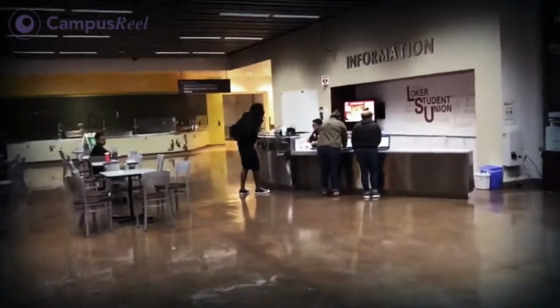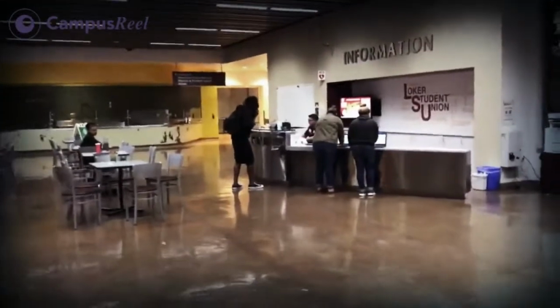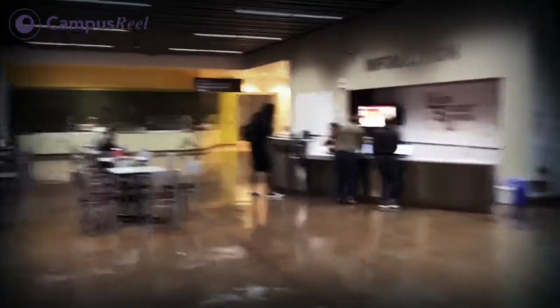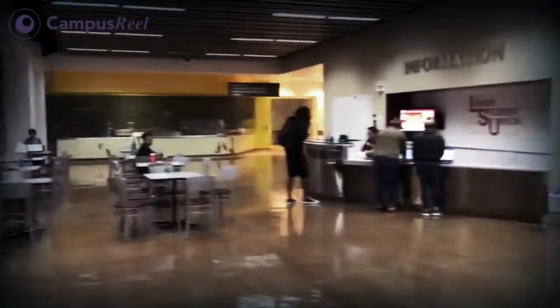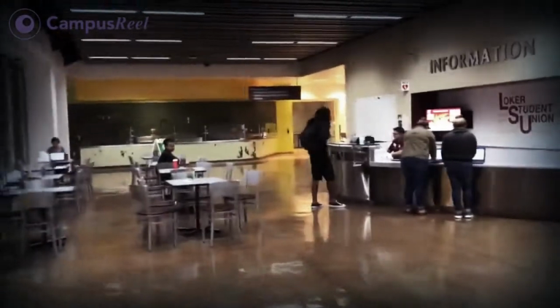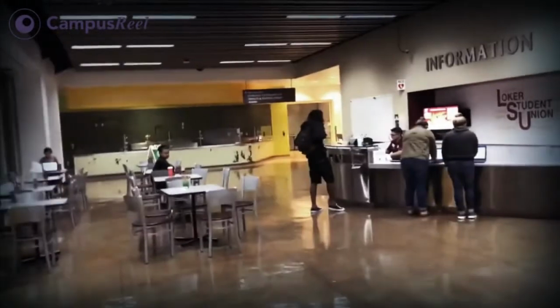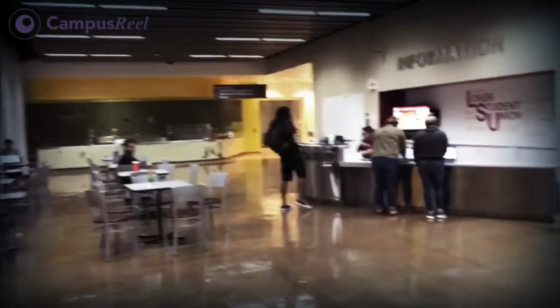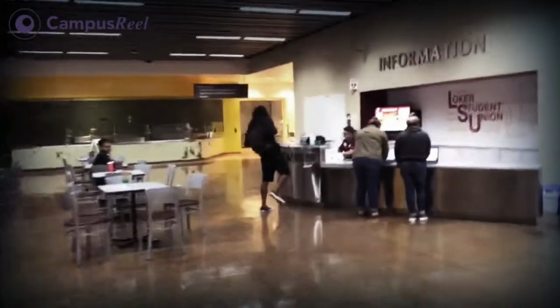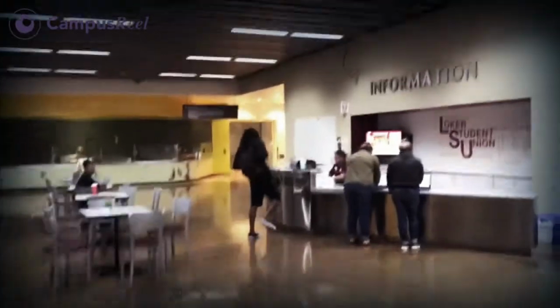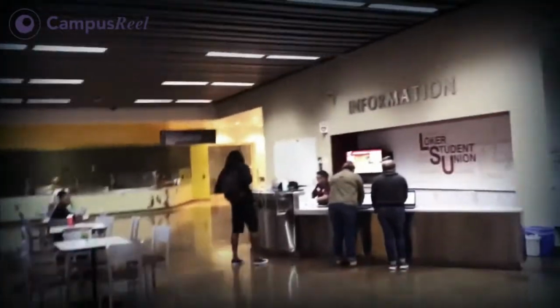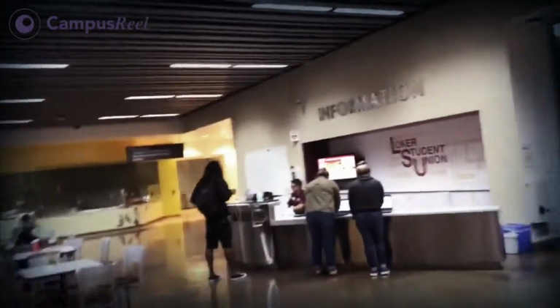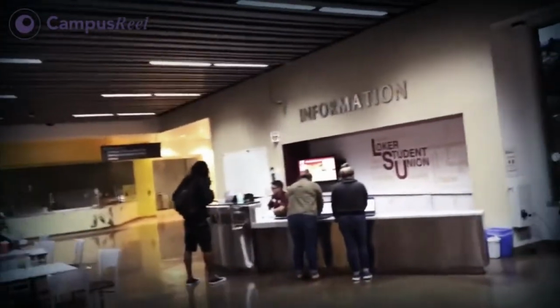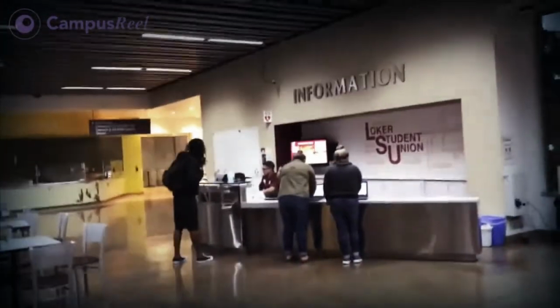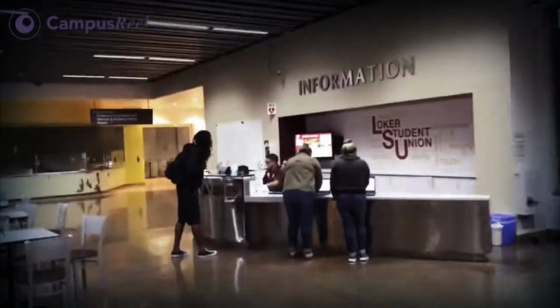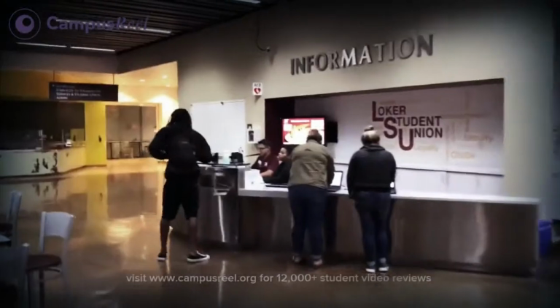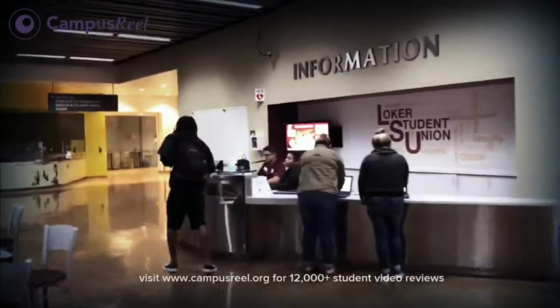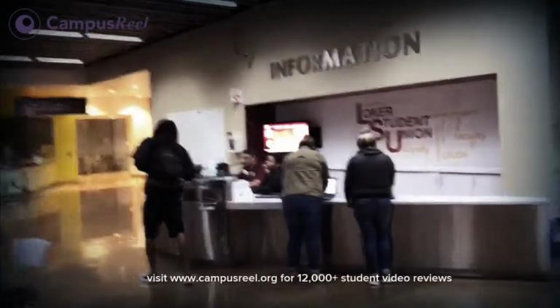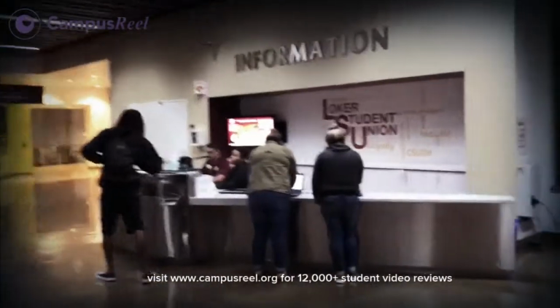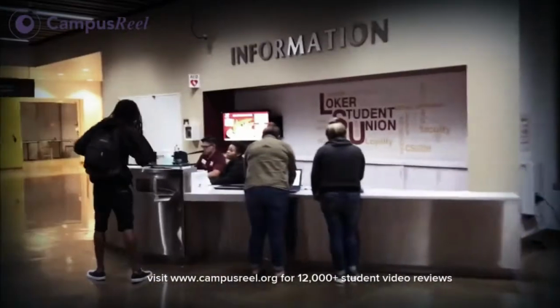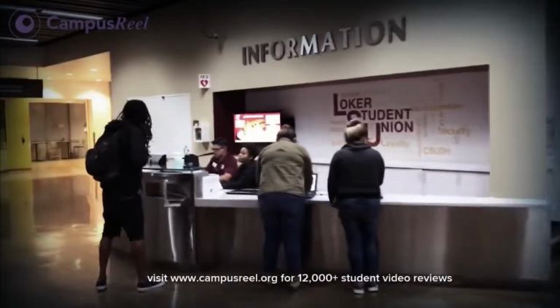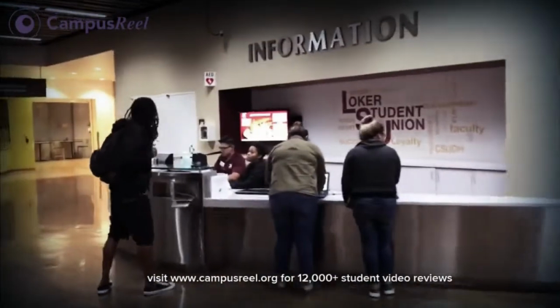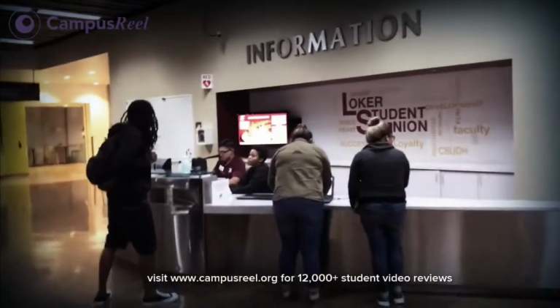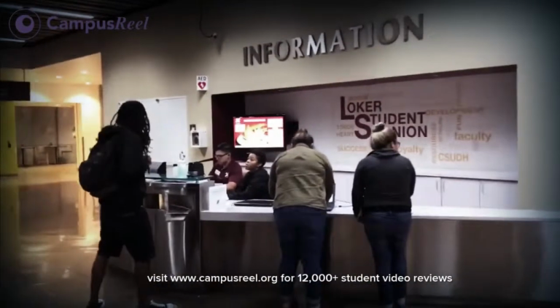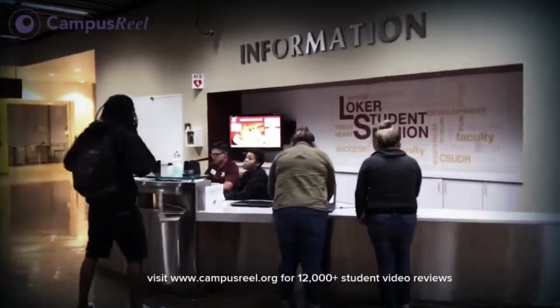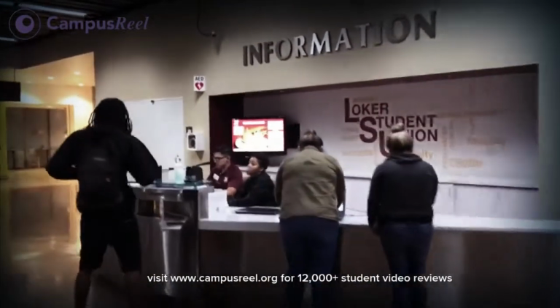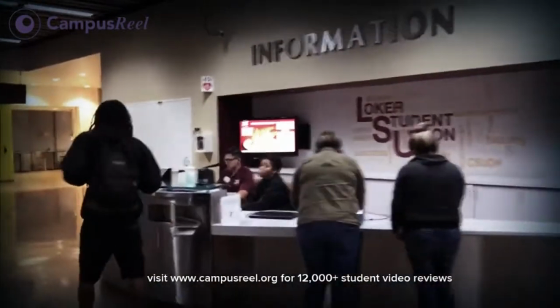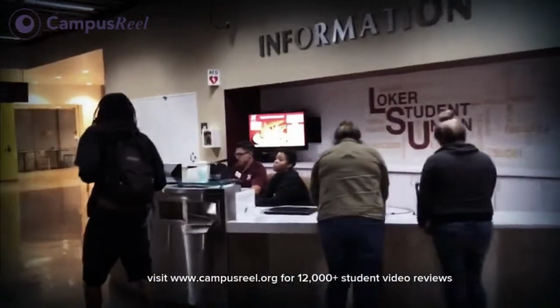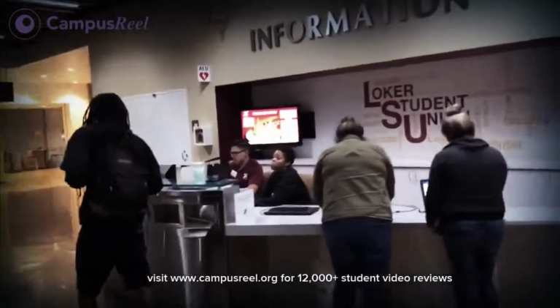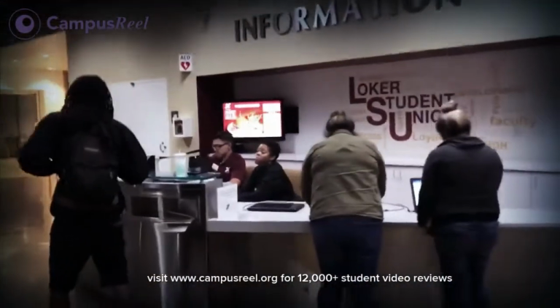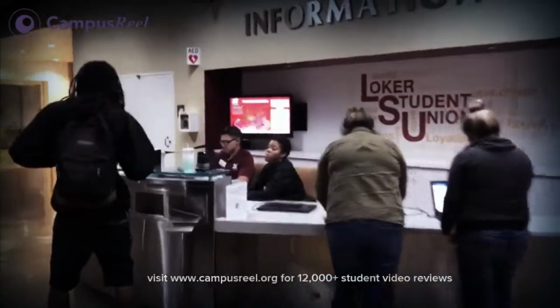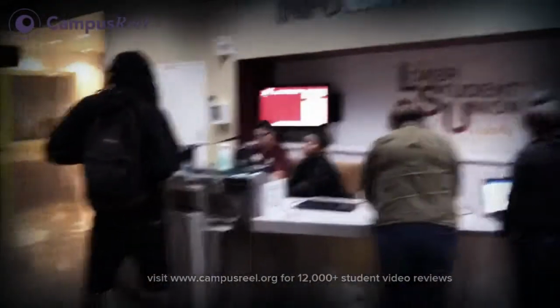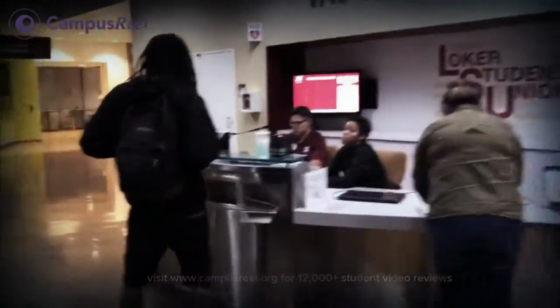This is the information desk — if you have any questions about the LSU, you come here.